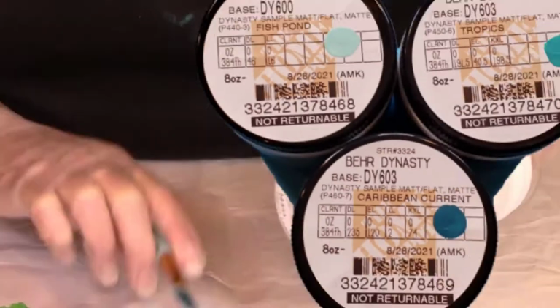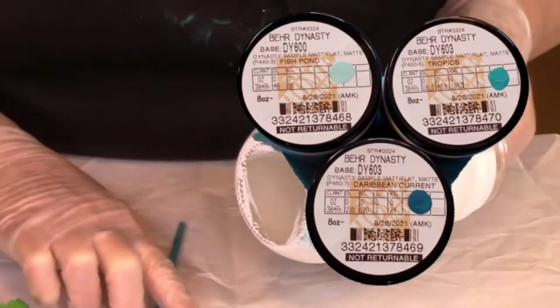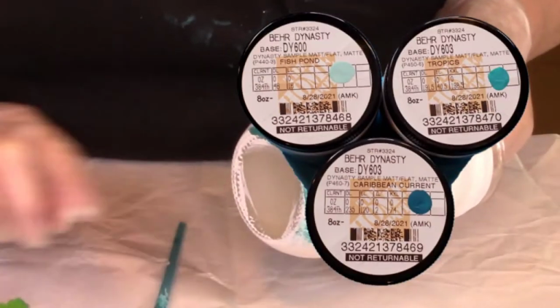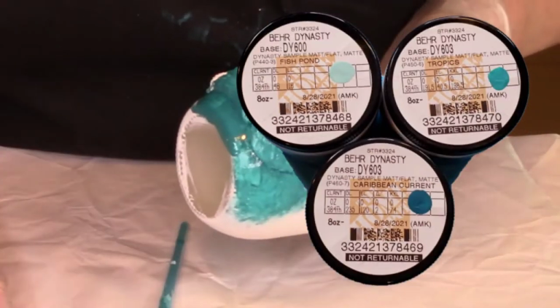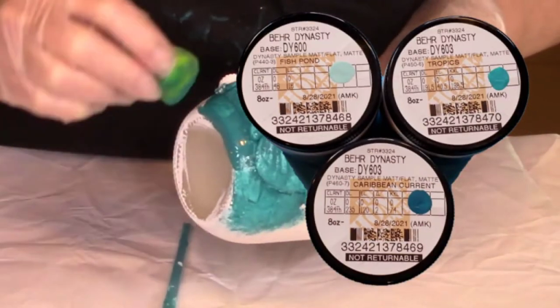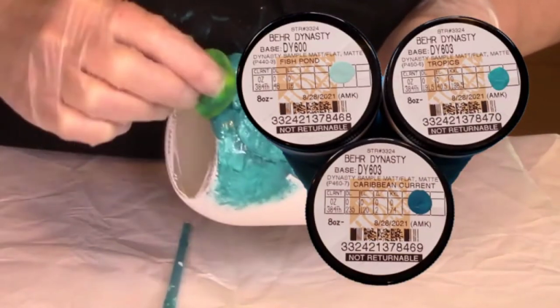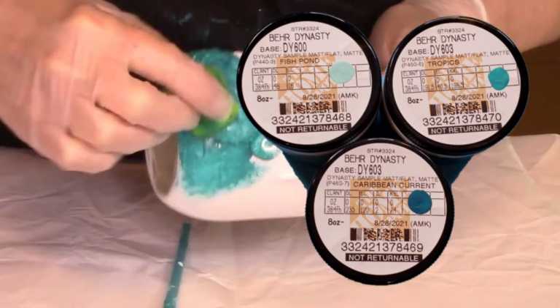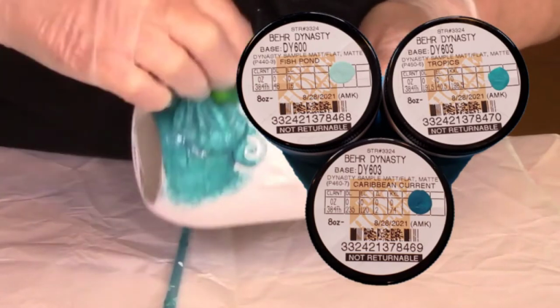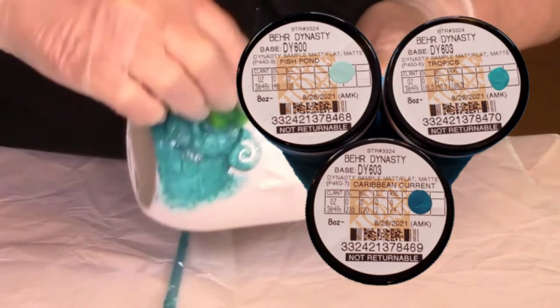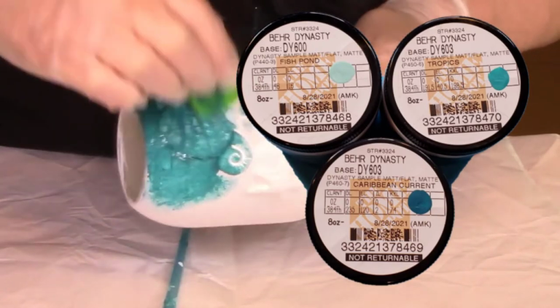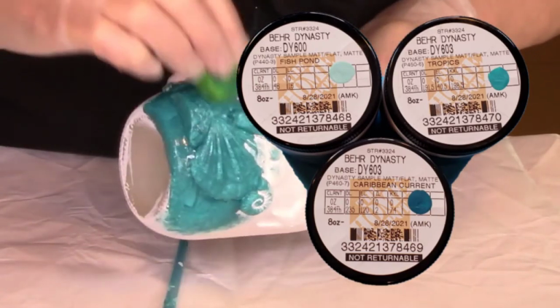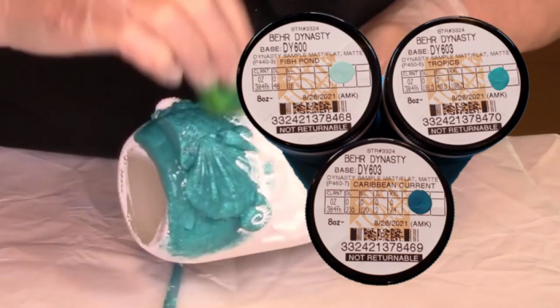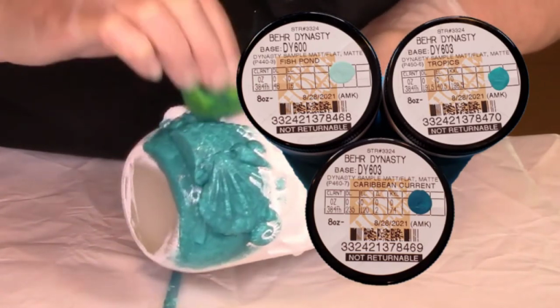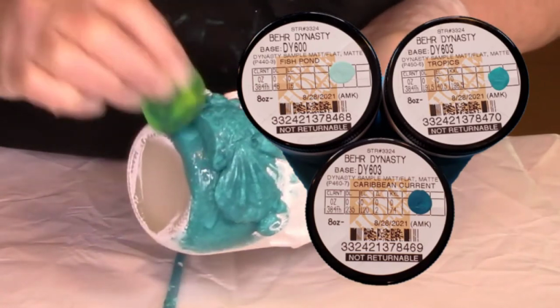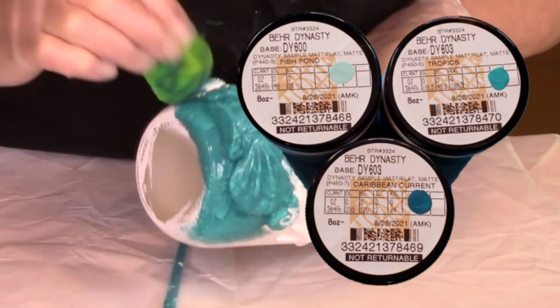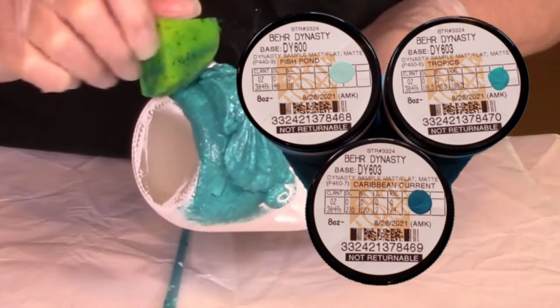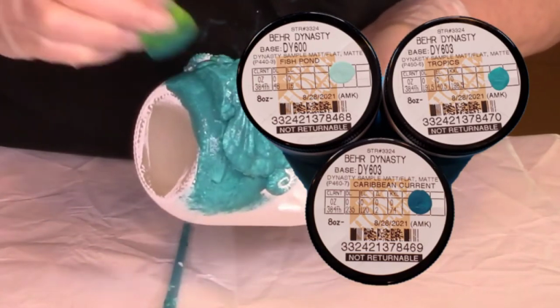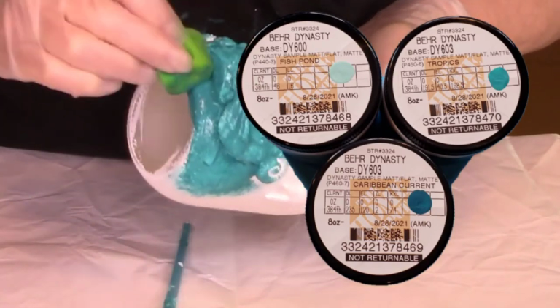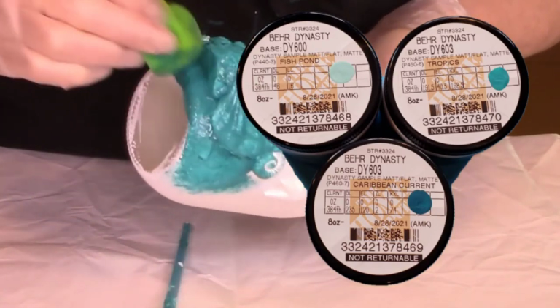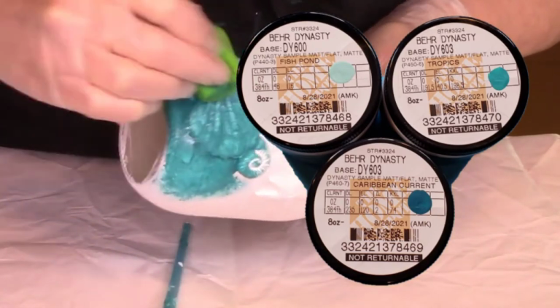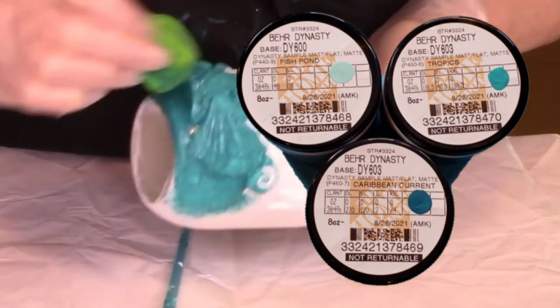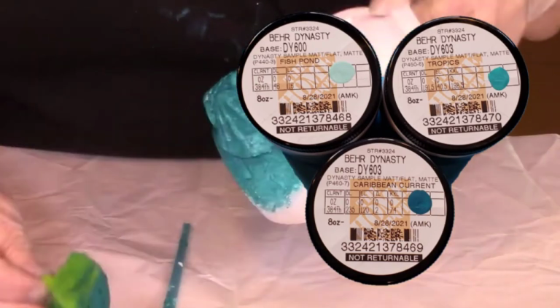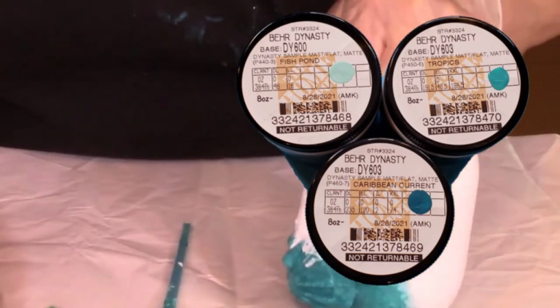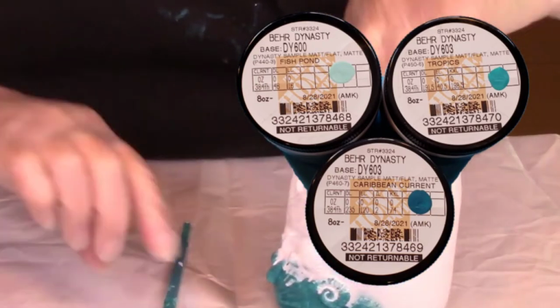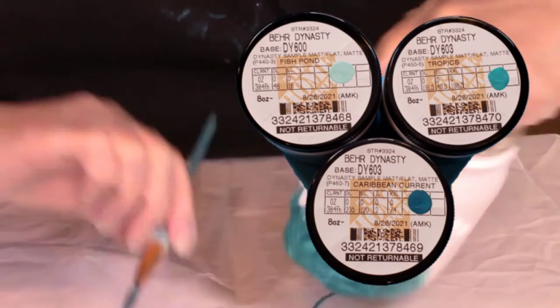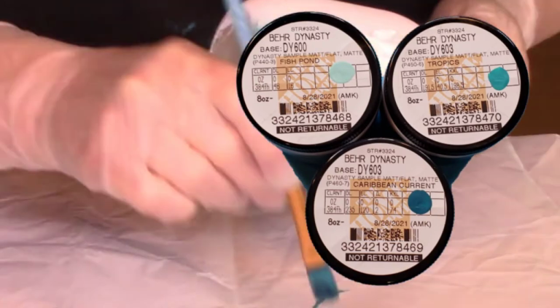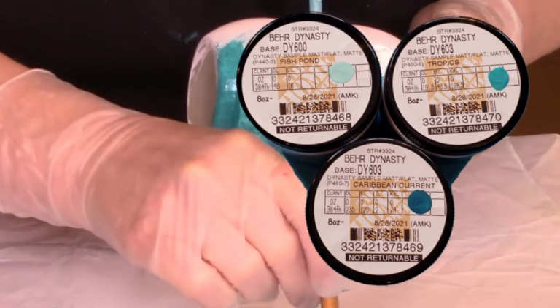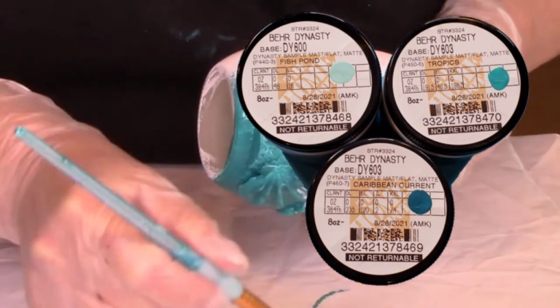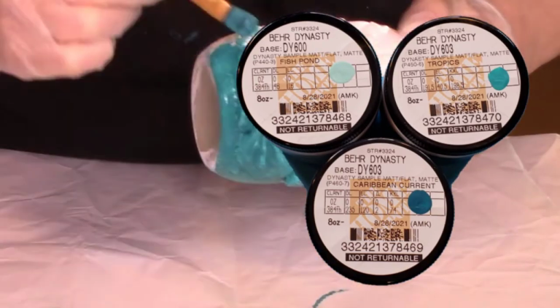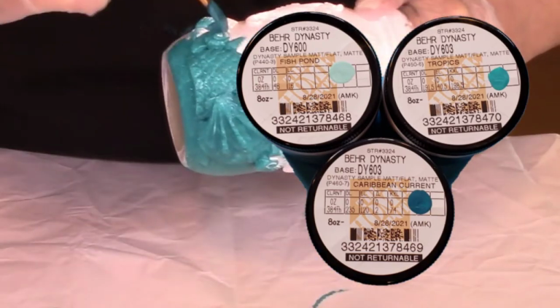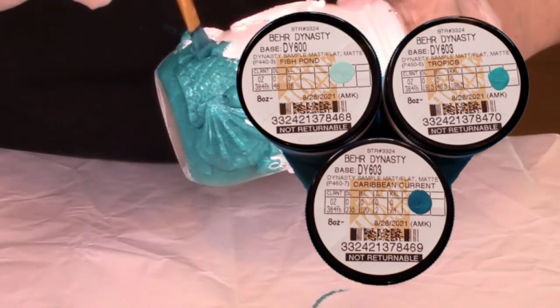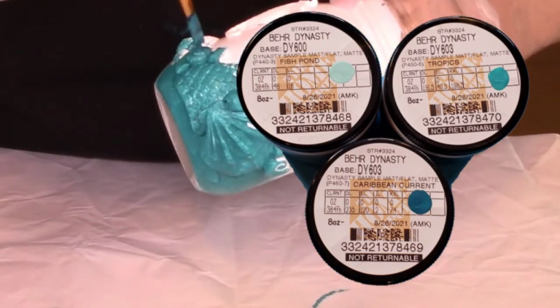These are the paint colors that I have mixed at Home Depot should you choose to use the same colors.